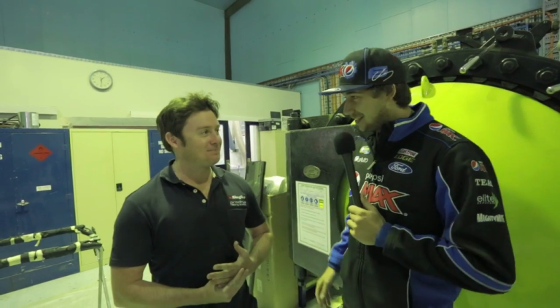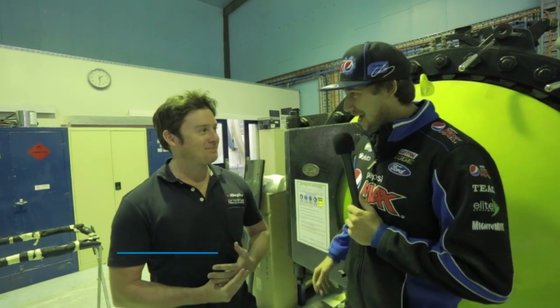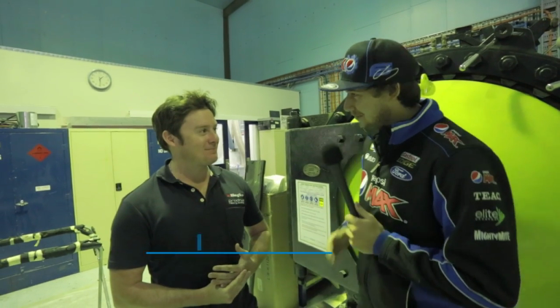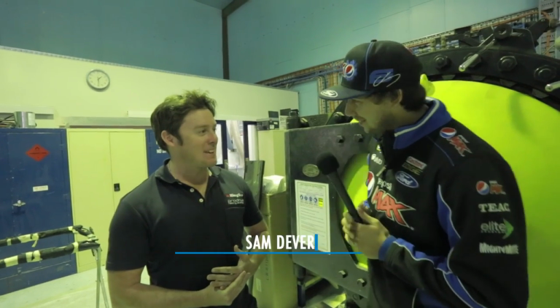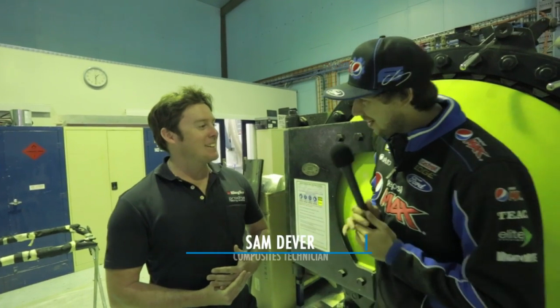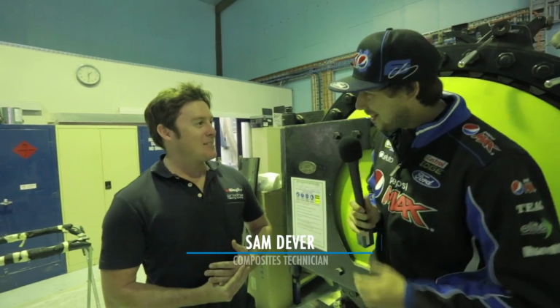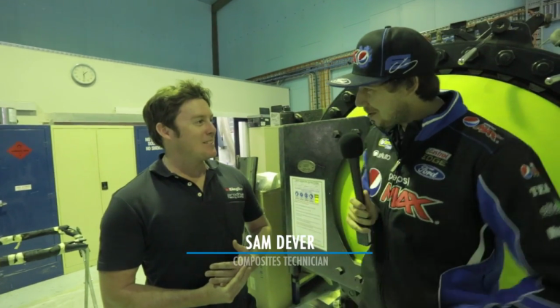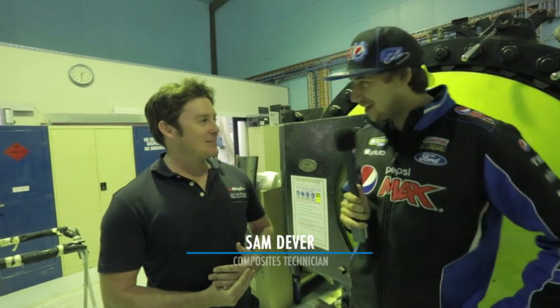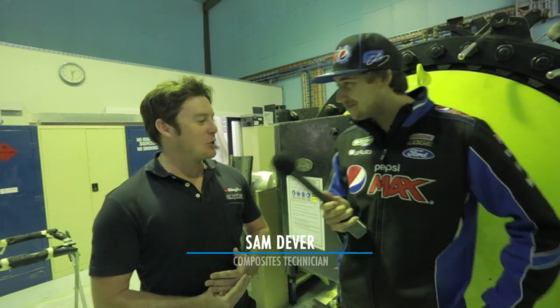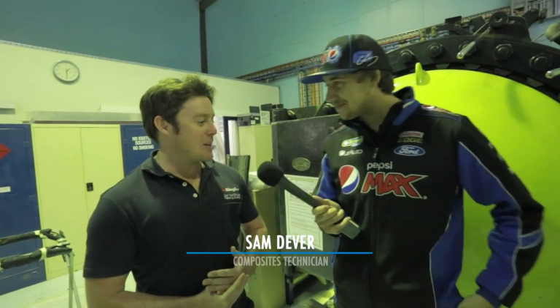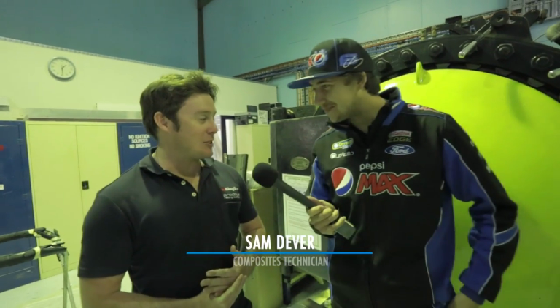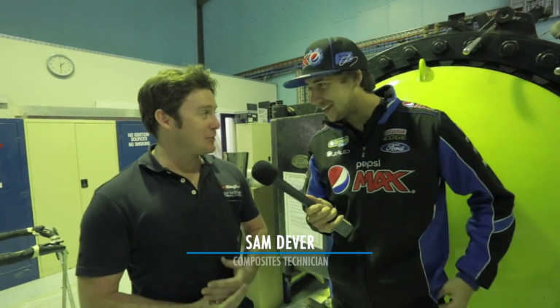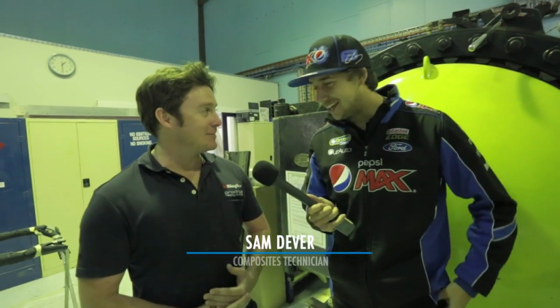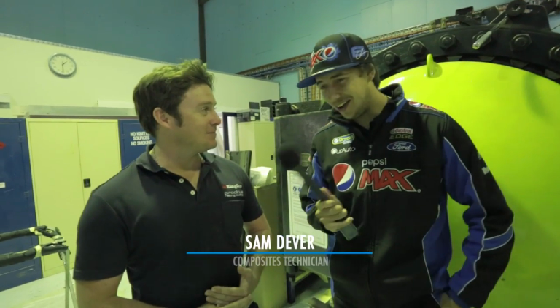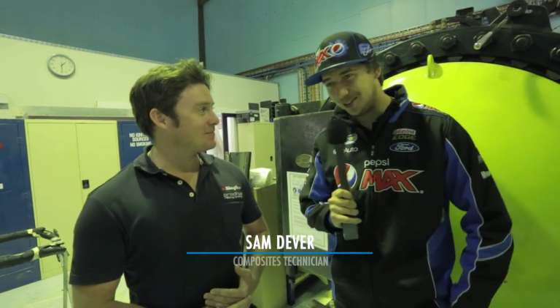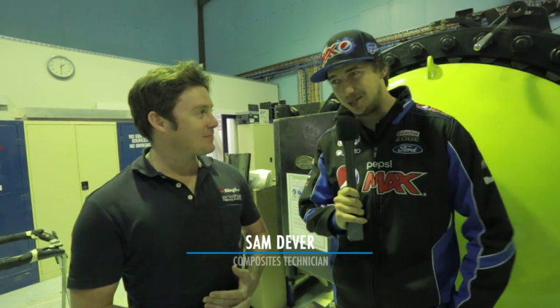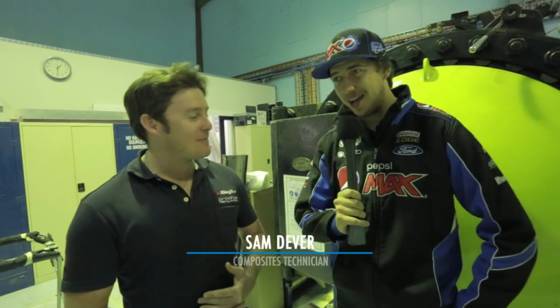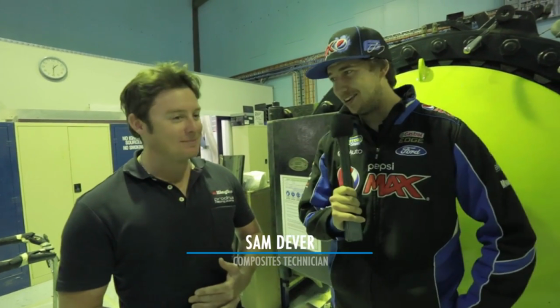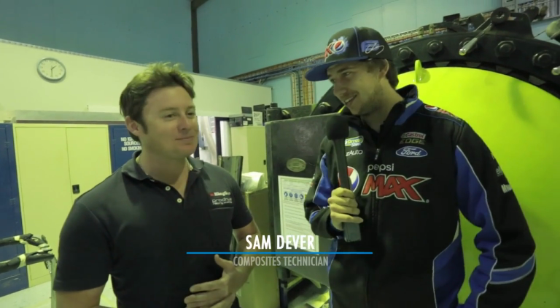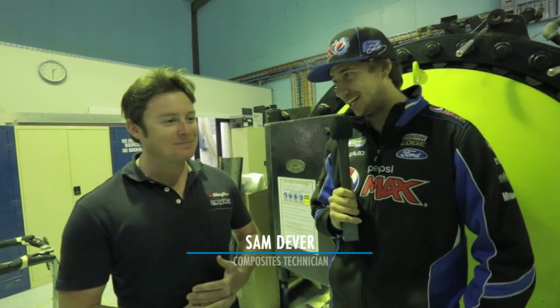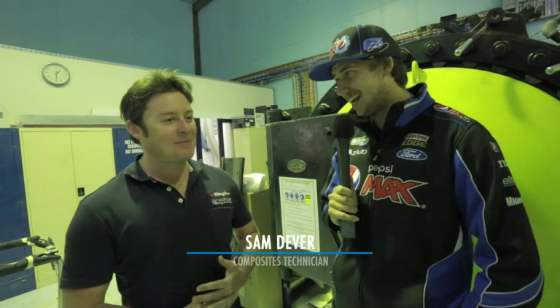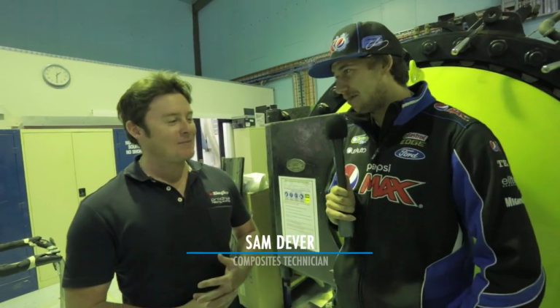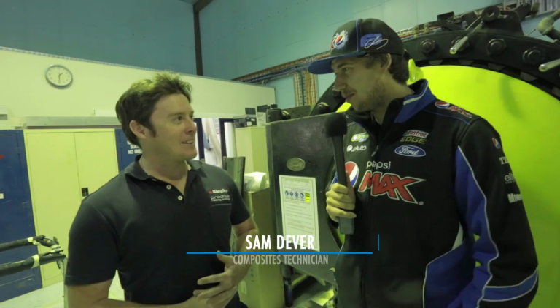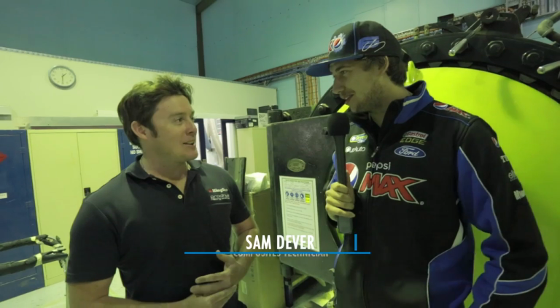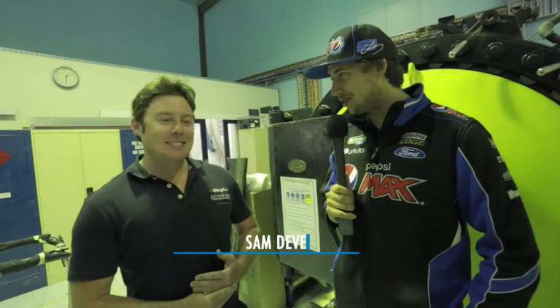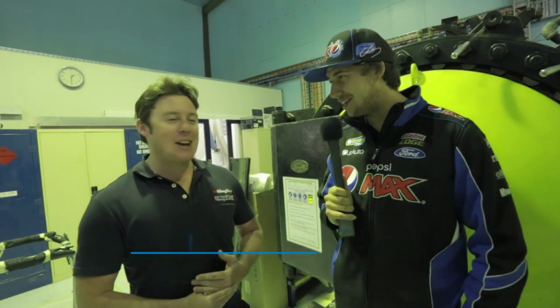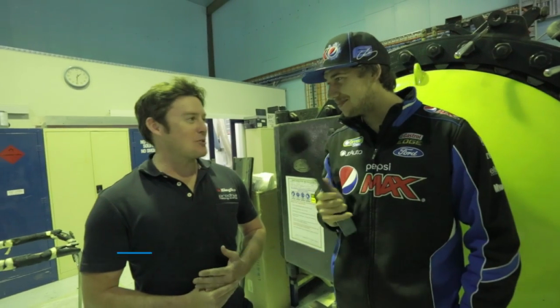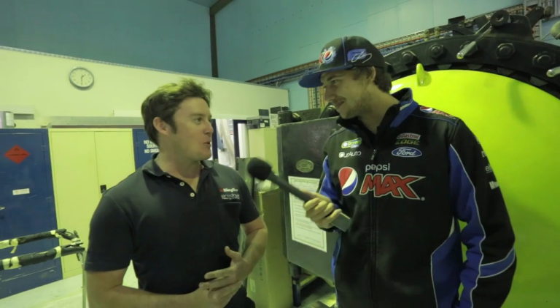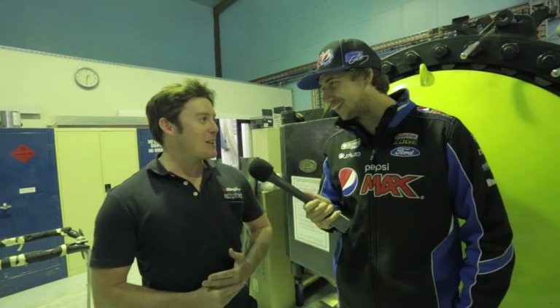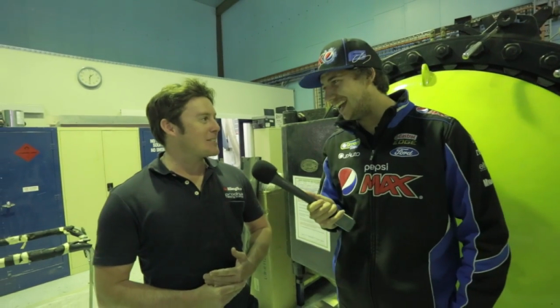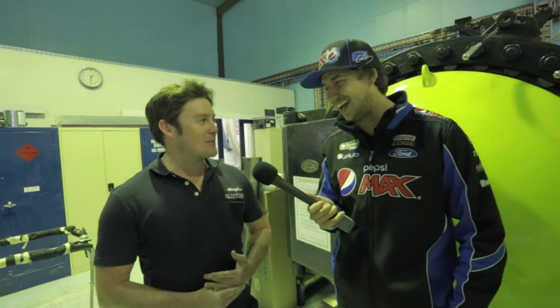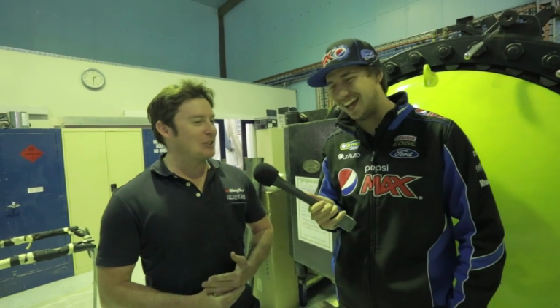Sam, how are you going buddy? Good, how about yourself? Not too bad — nice sunny day in Melbourne, as always. Absolutely.